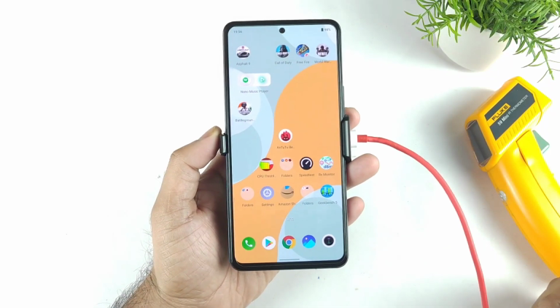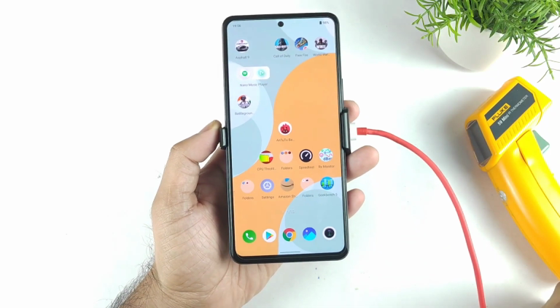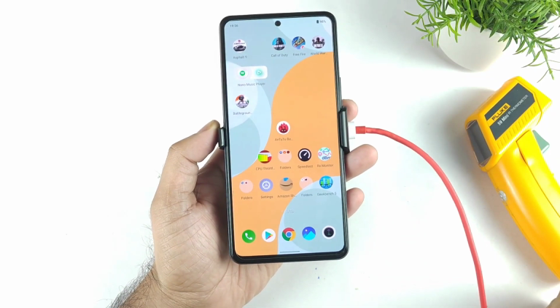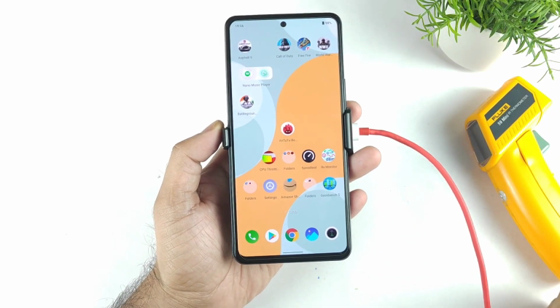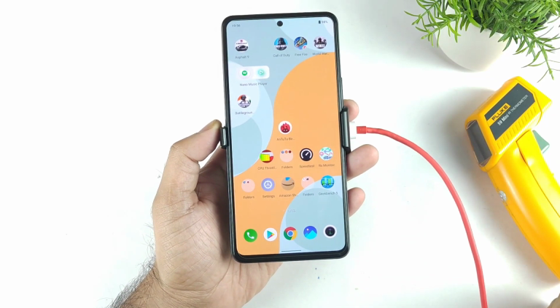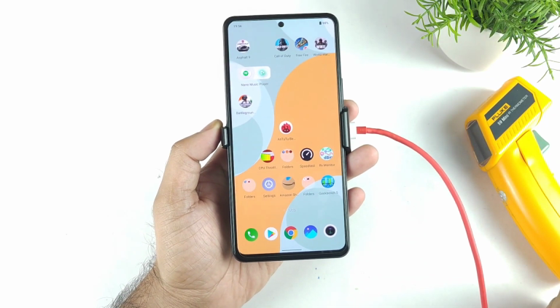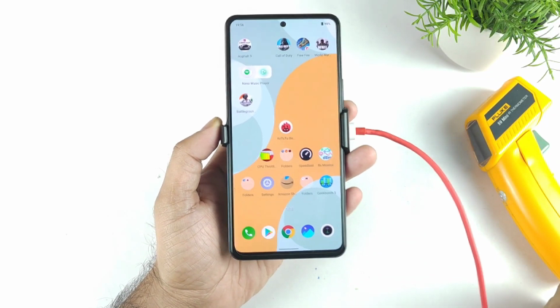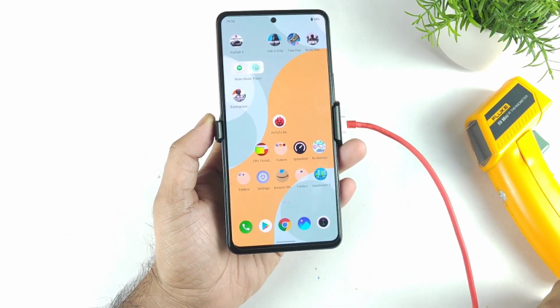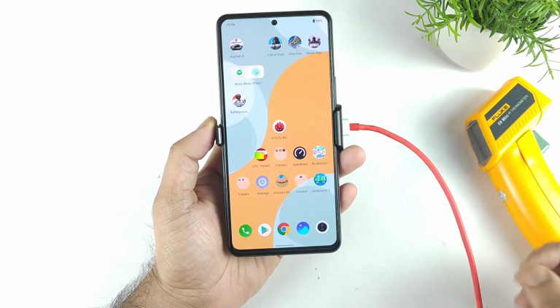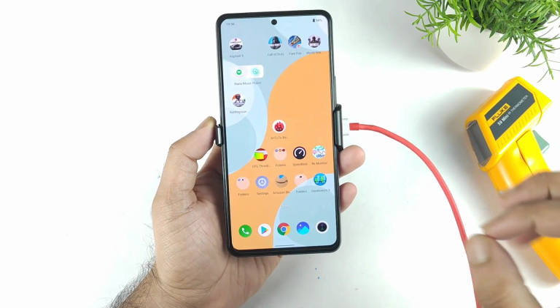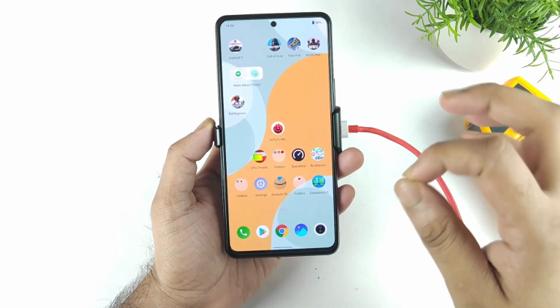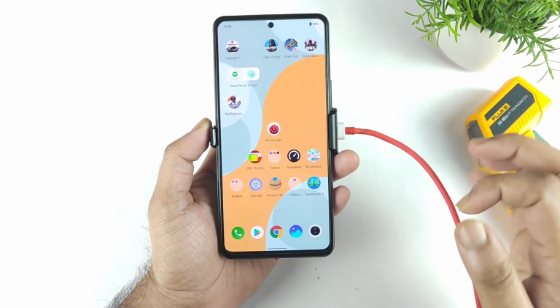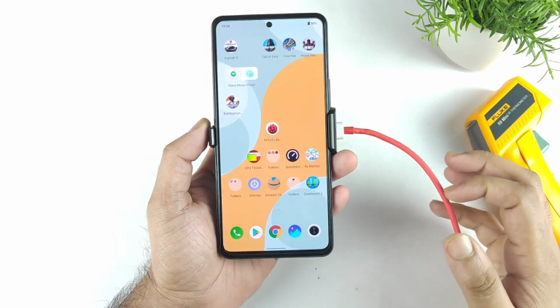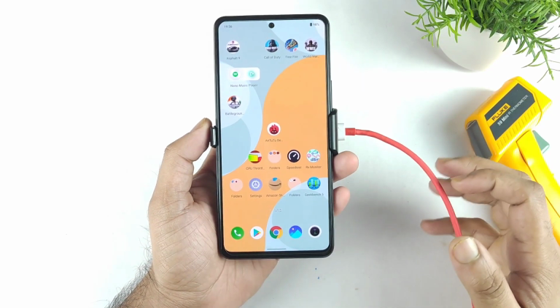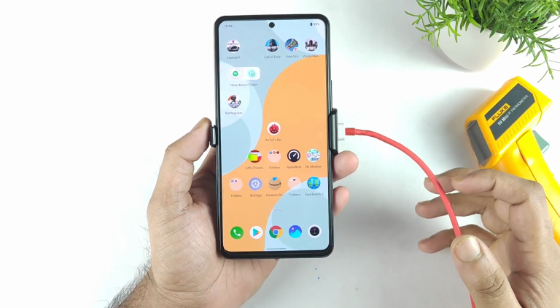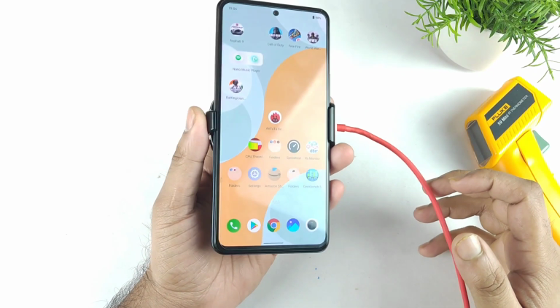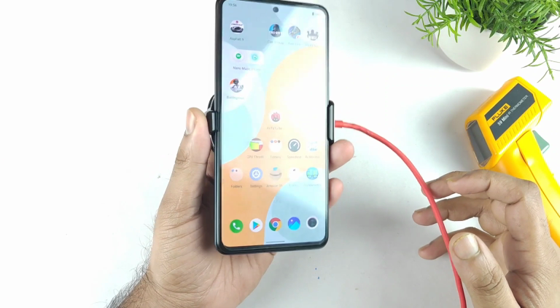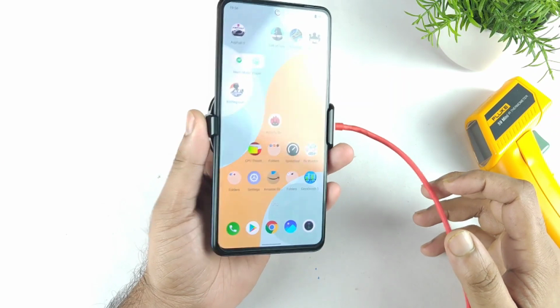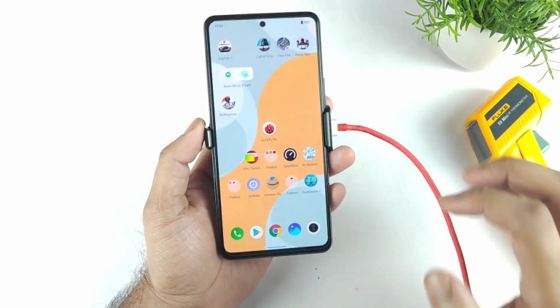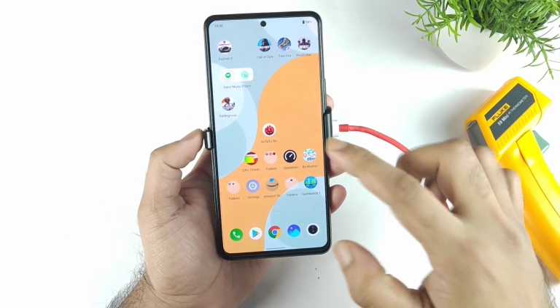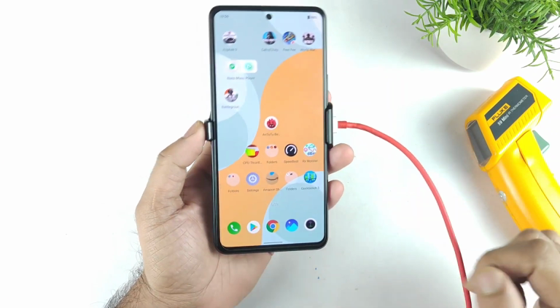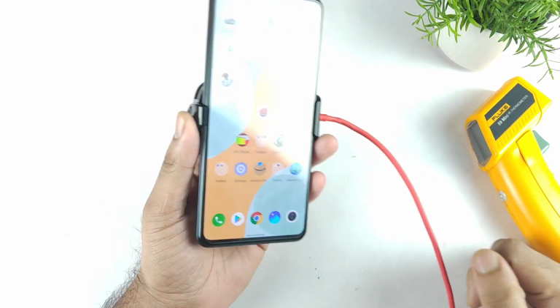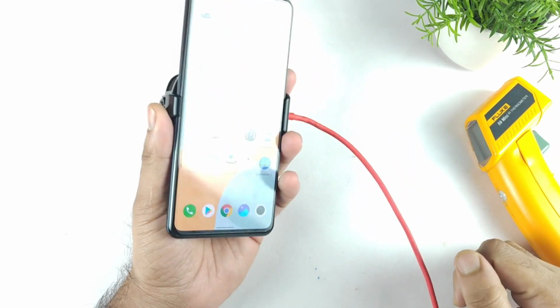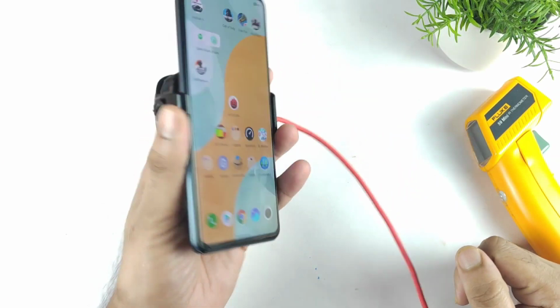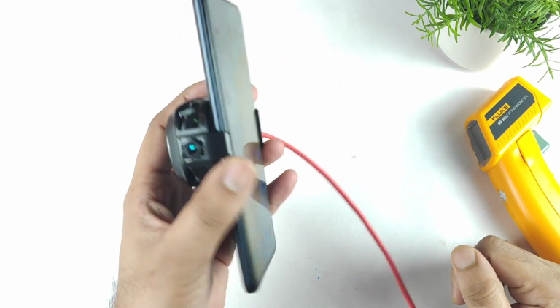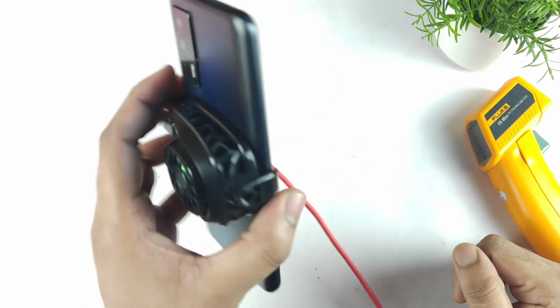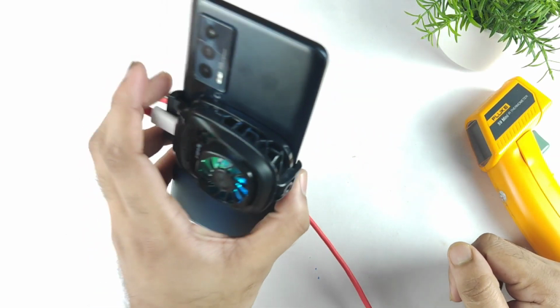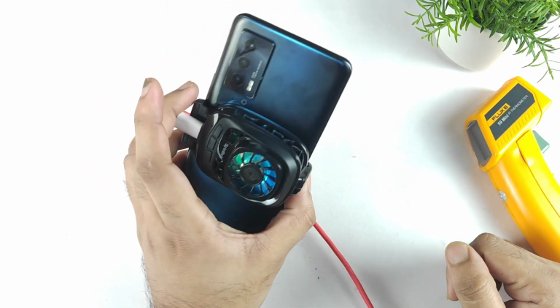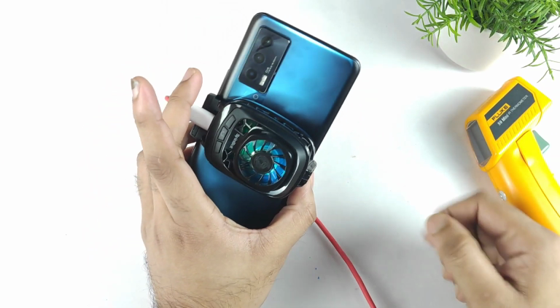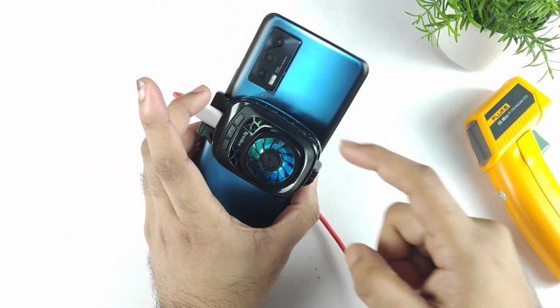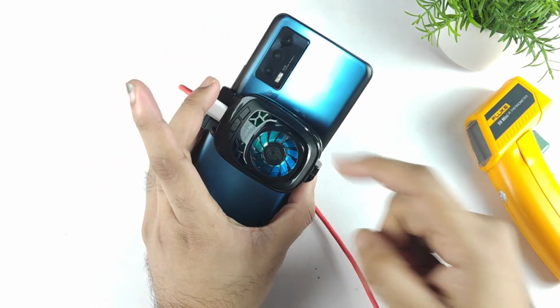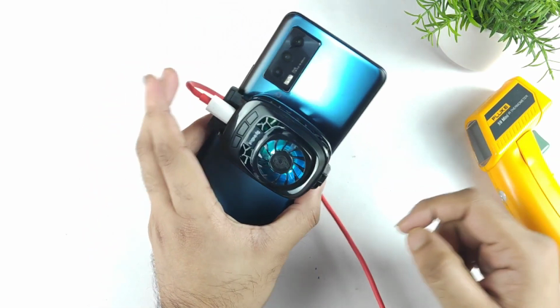Hi friends, welcome back to my channel SciTechRu. In this video, I am going to do another benchmark test on the iQOO 7 device using the SpinBot cooling fan.